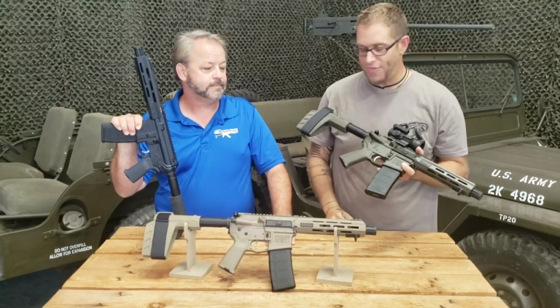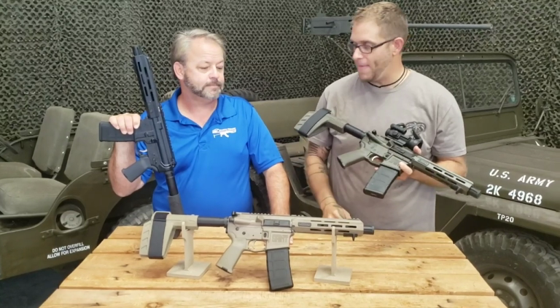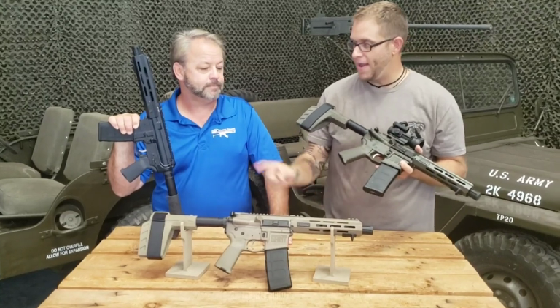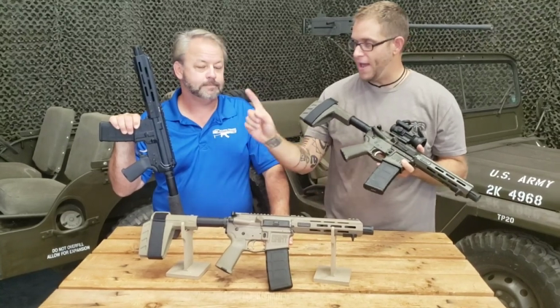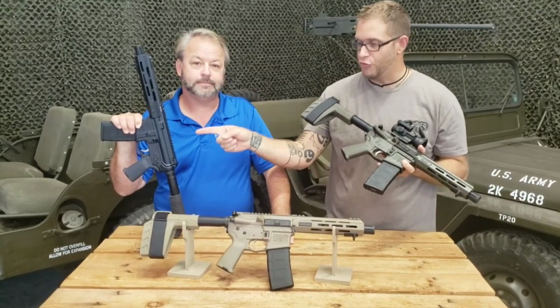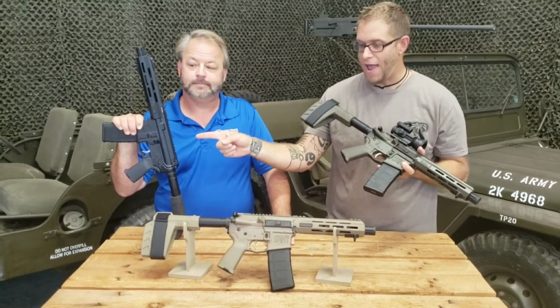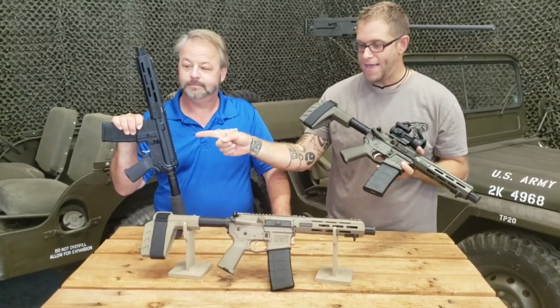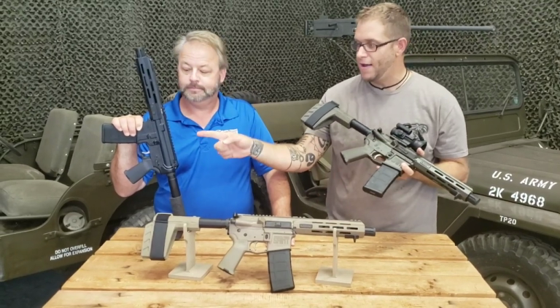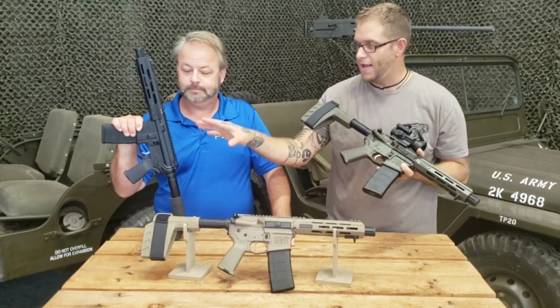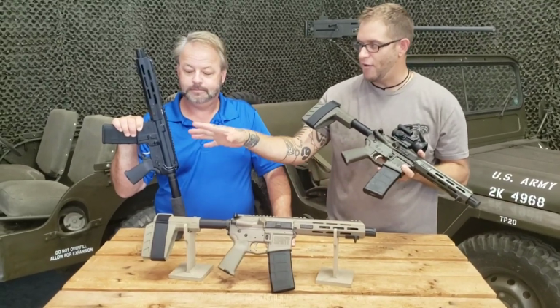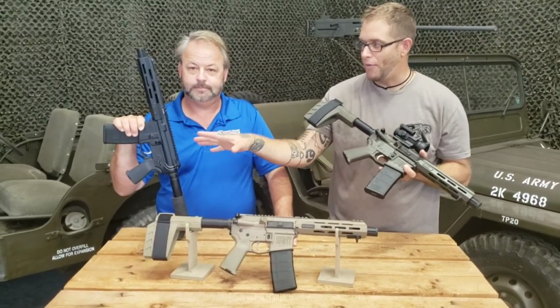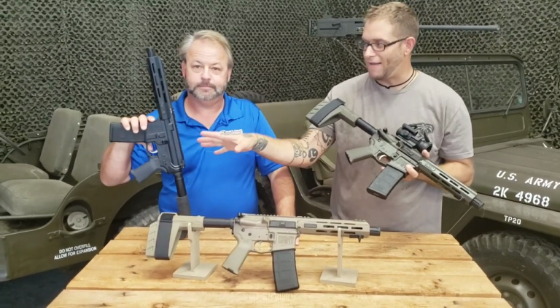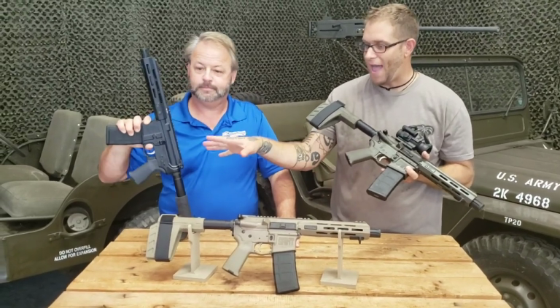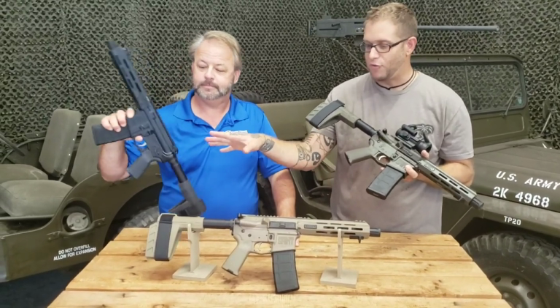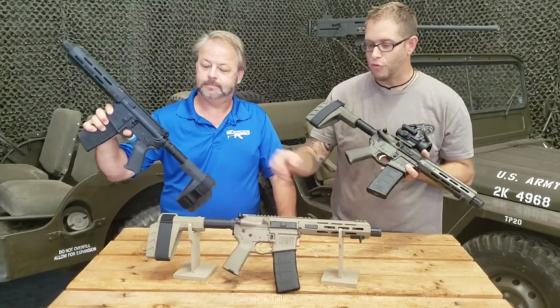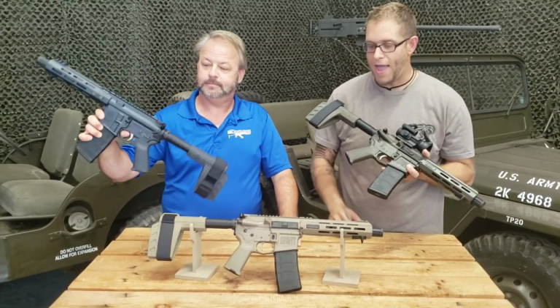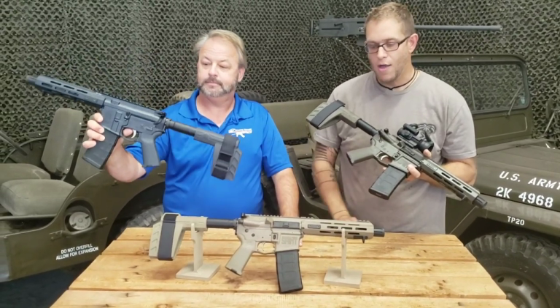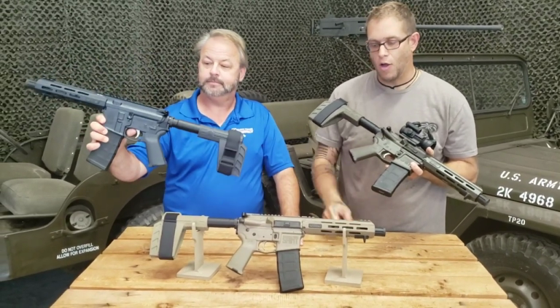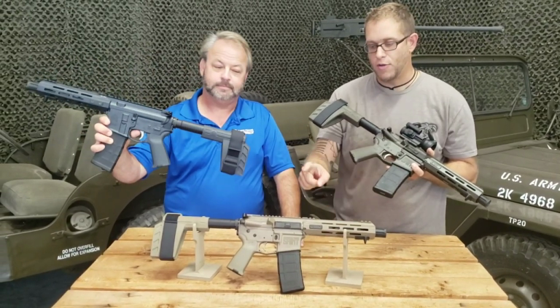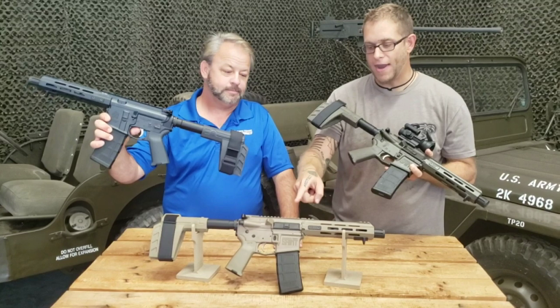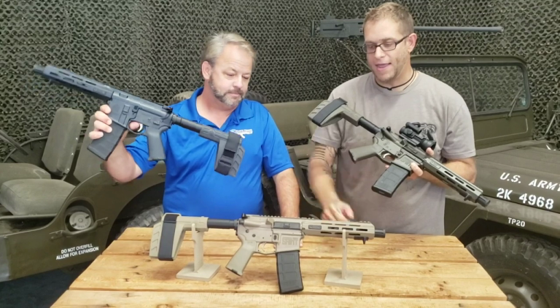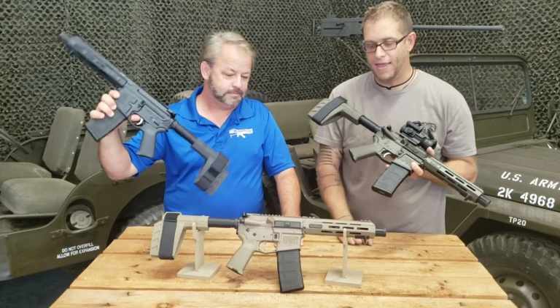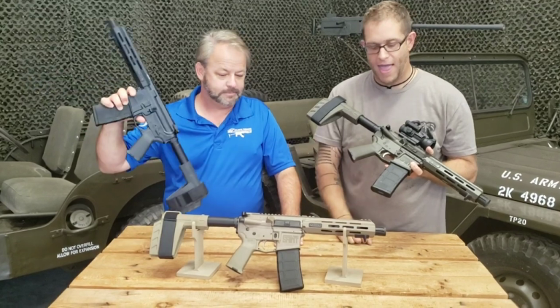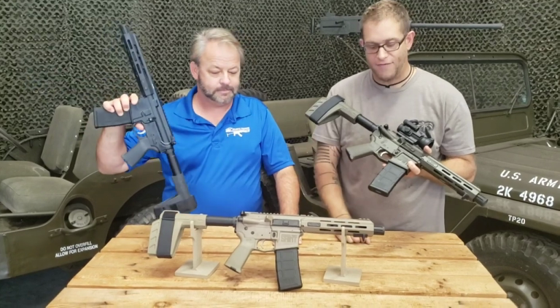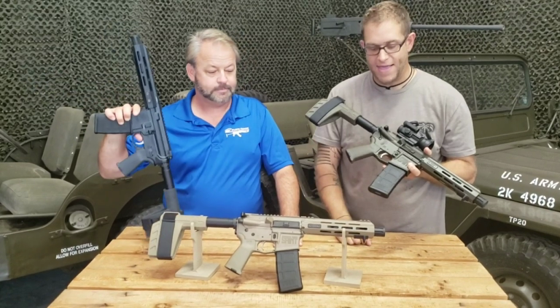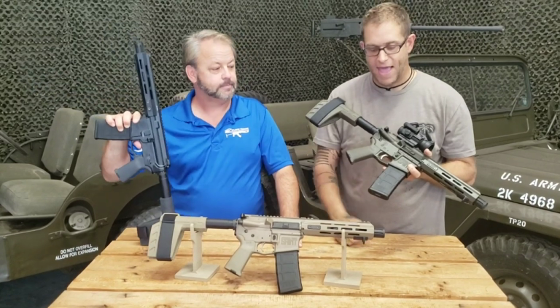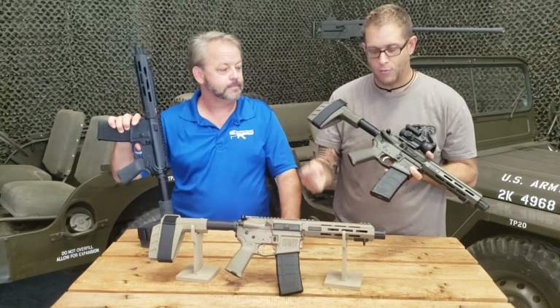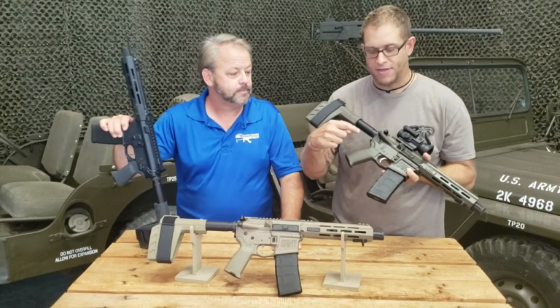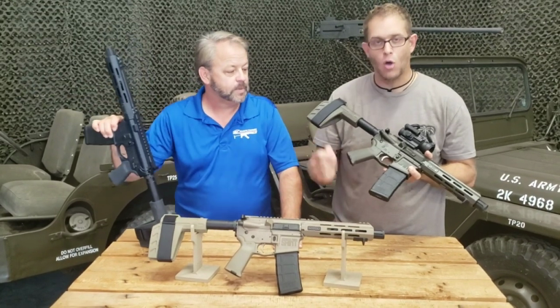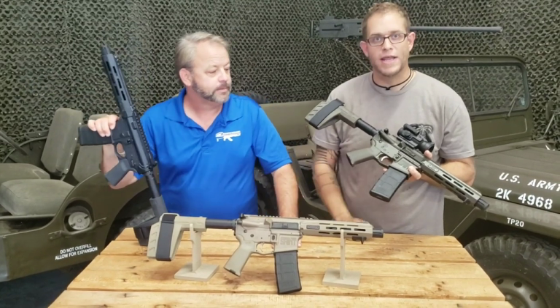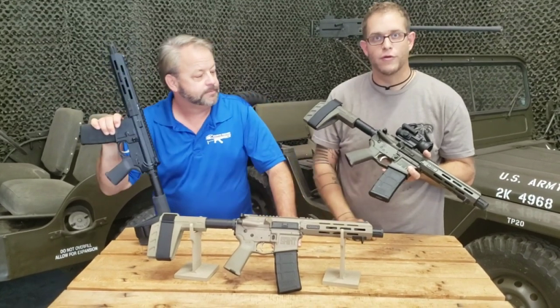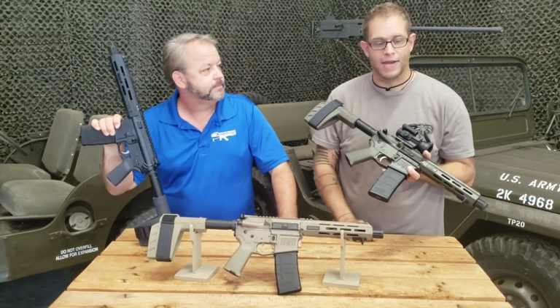We got them in a gray here — kind of a black tactical gray. We also got it in FDE as well as OD green.